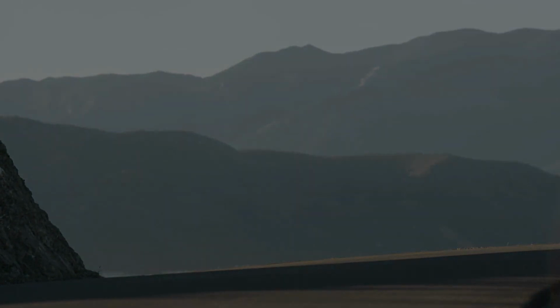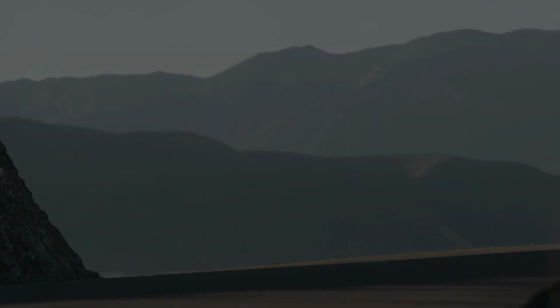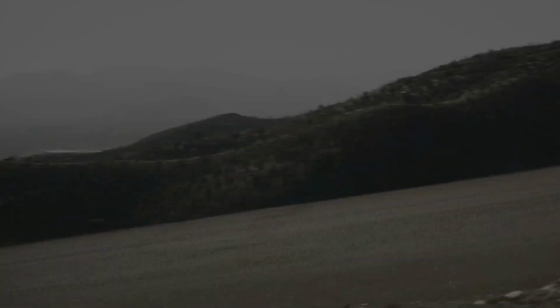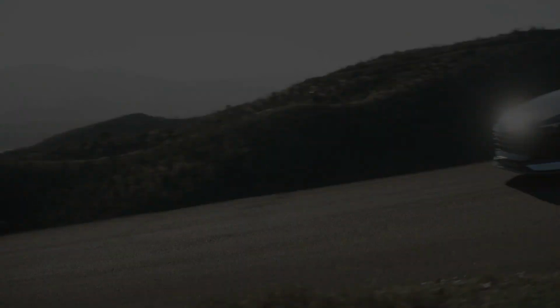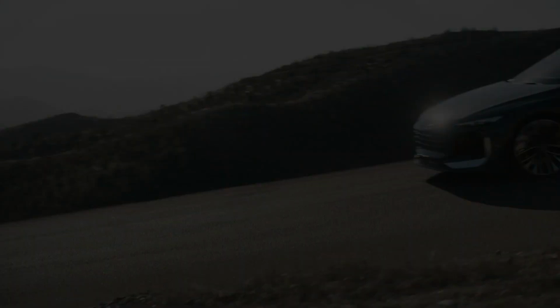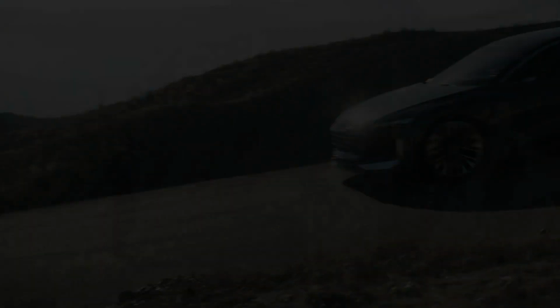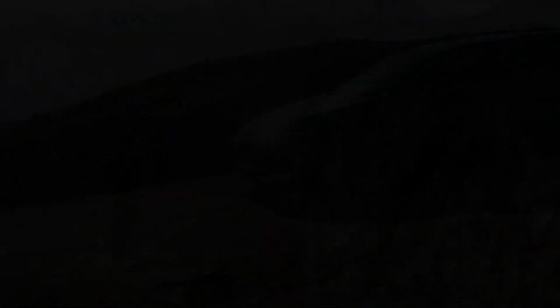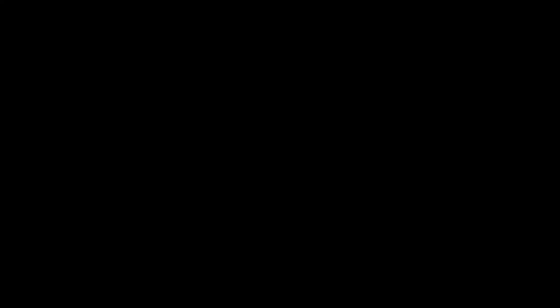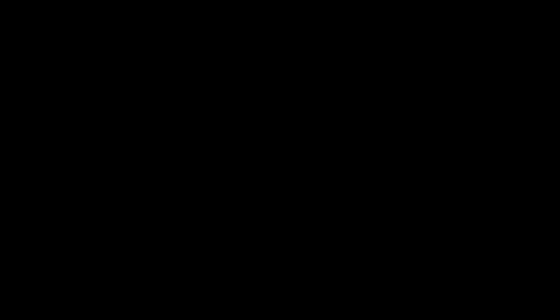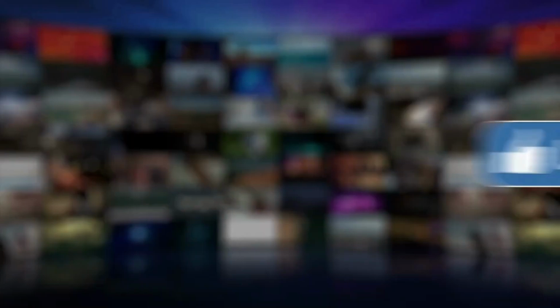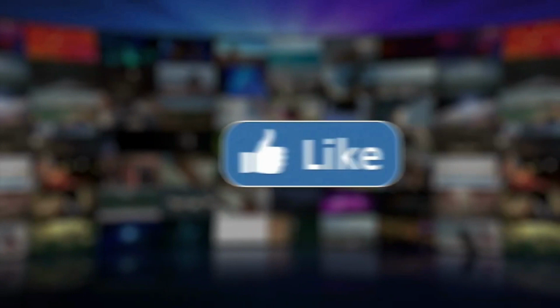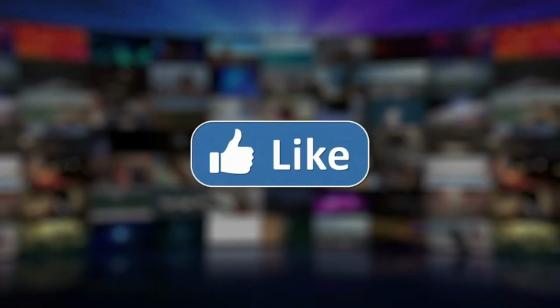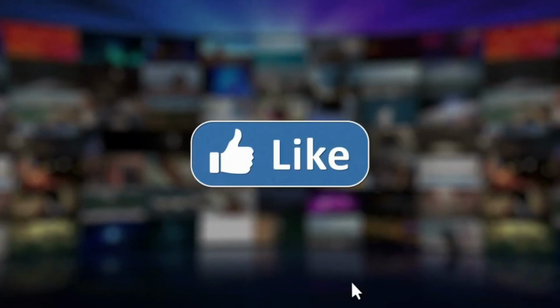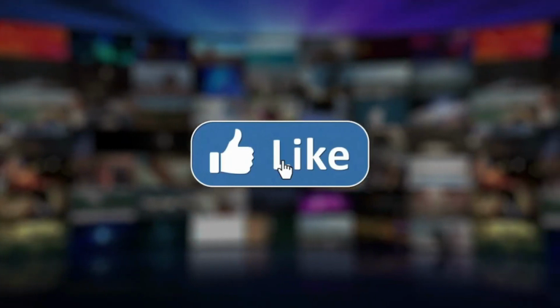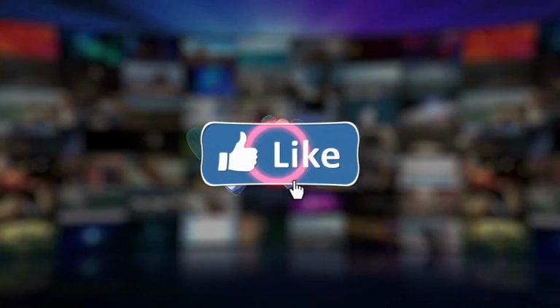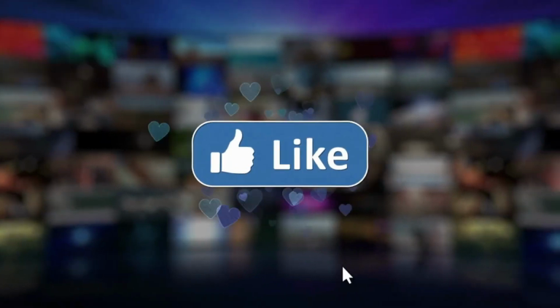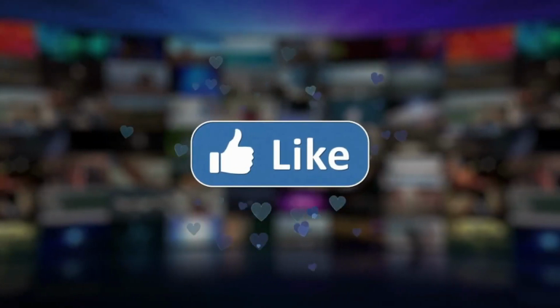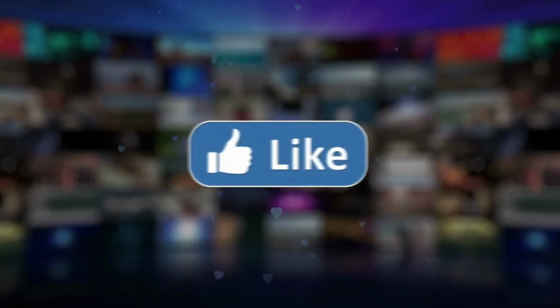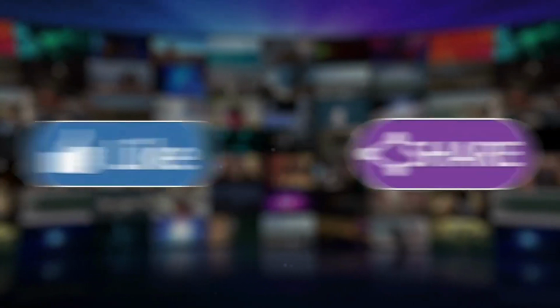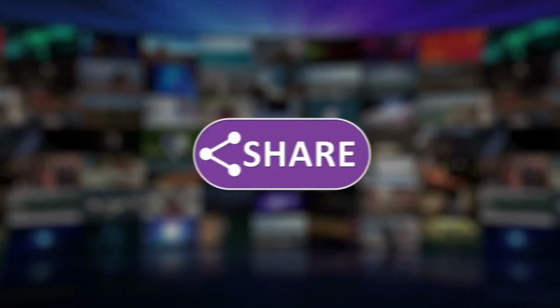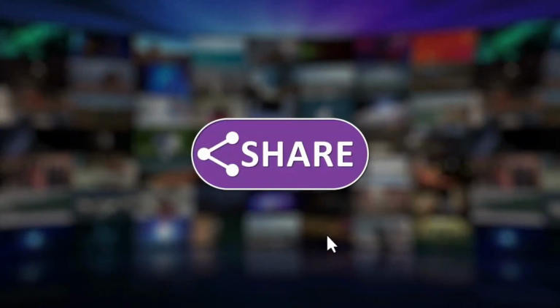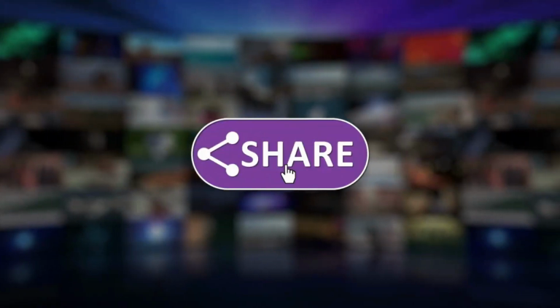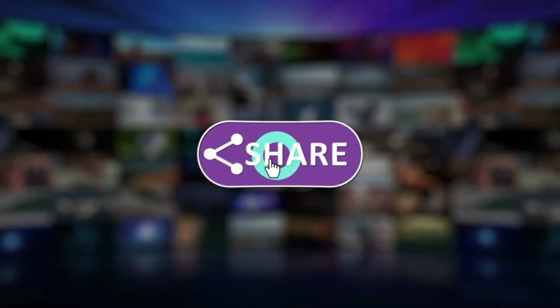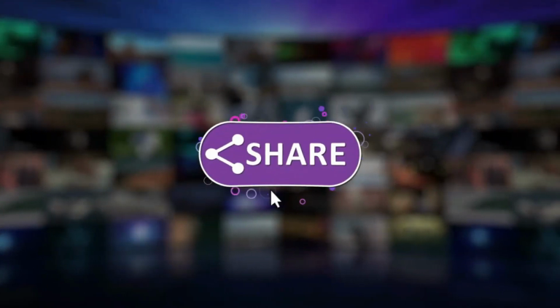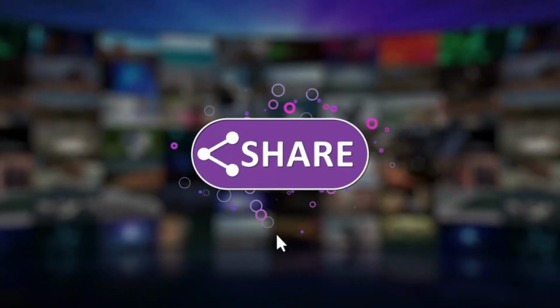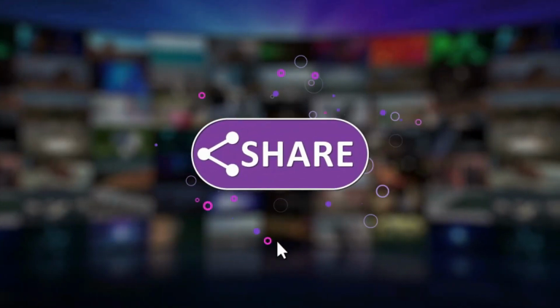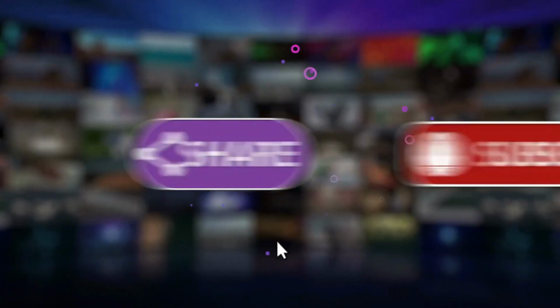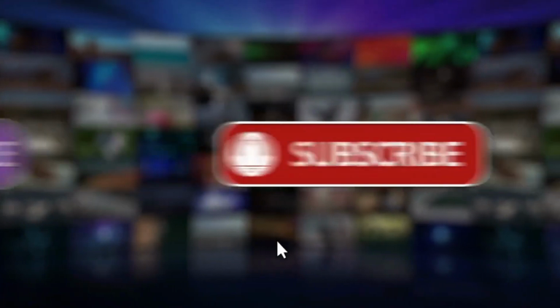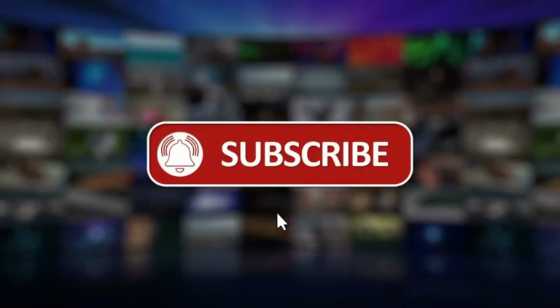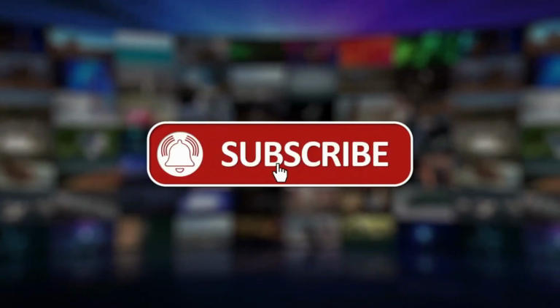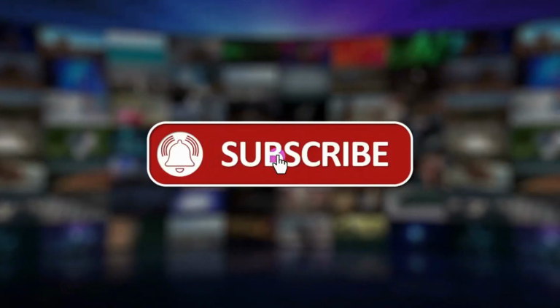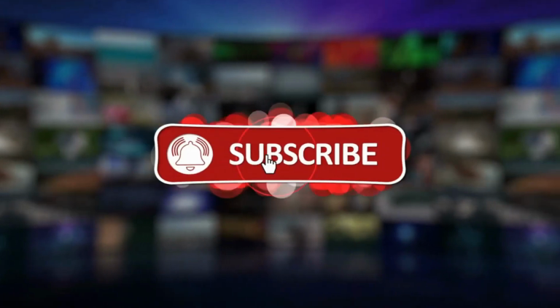Thanks for watching and don't forget to like, share, and subscribe.